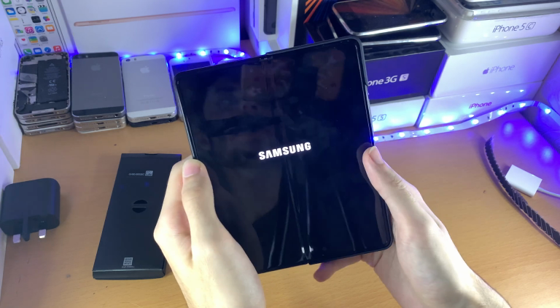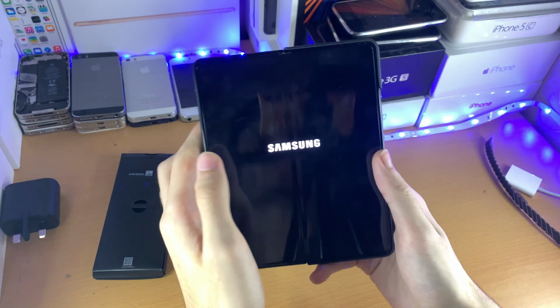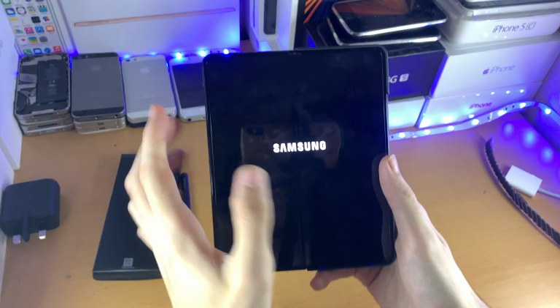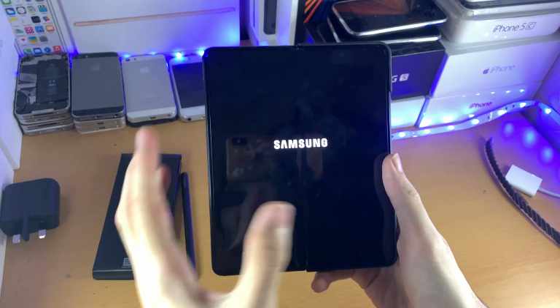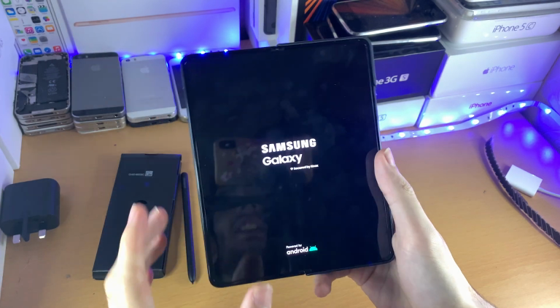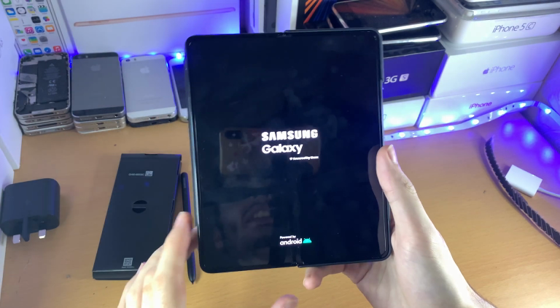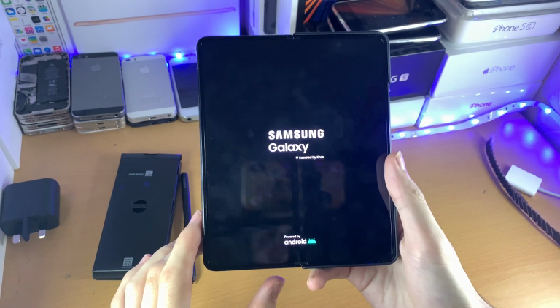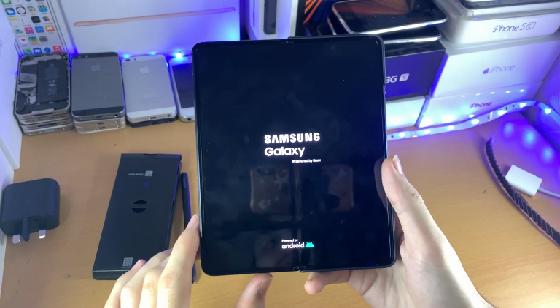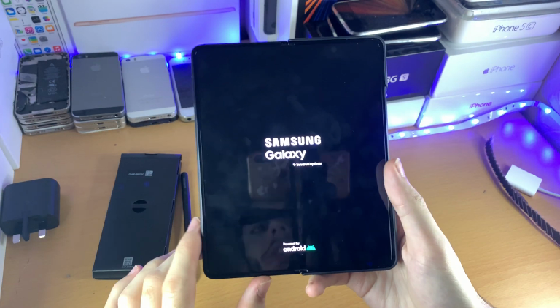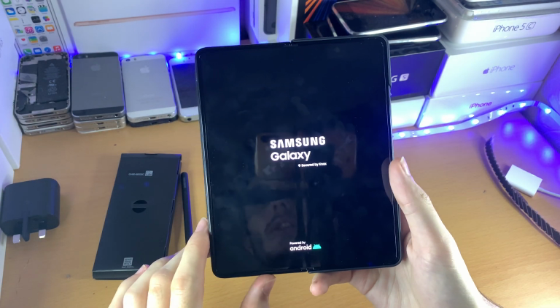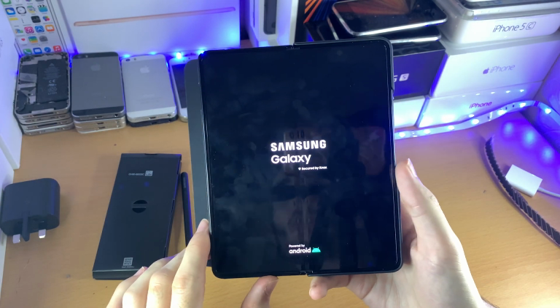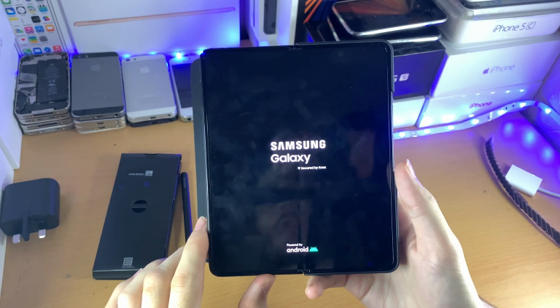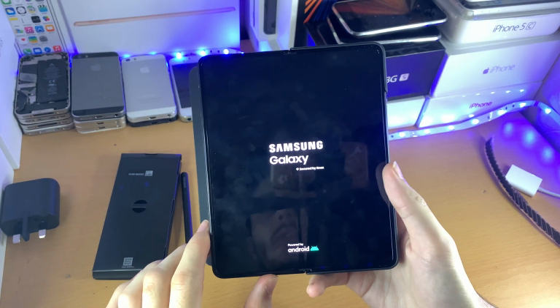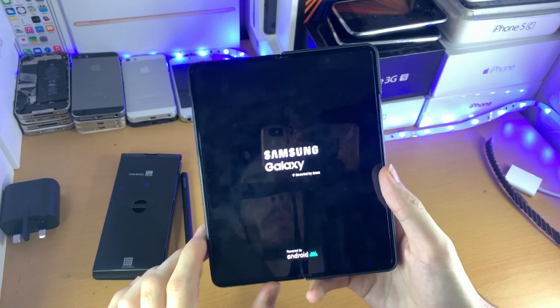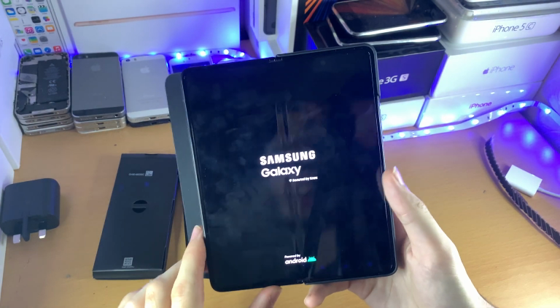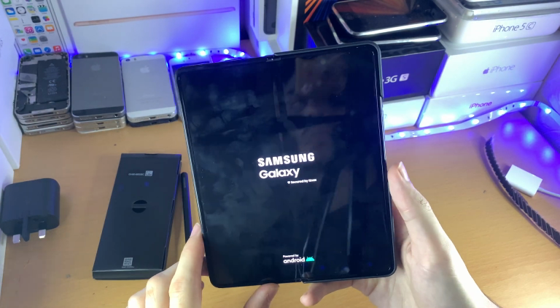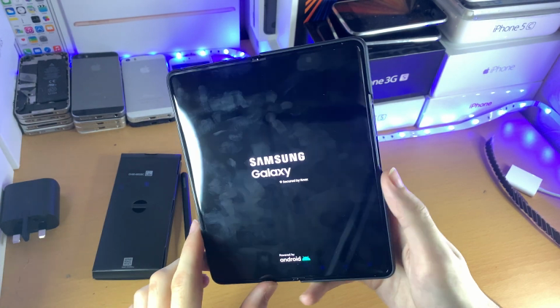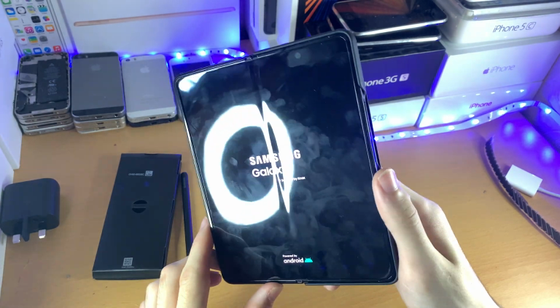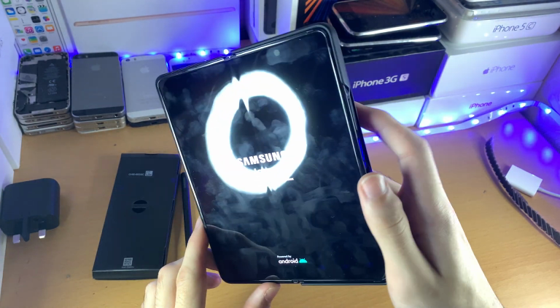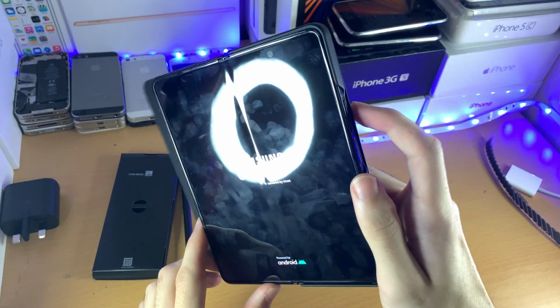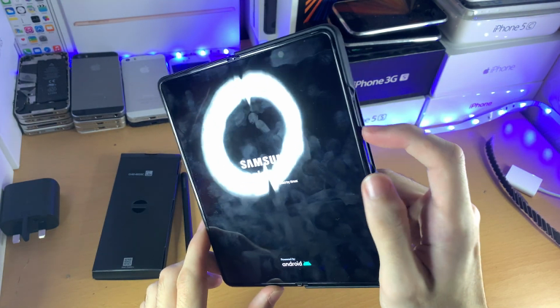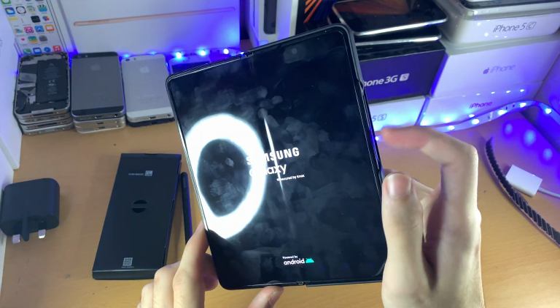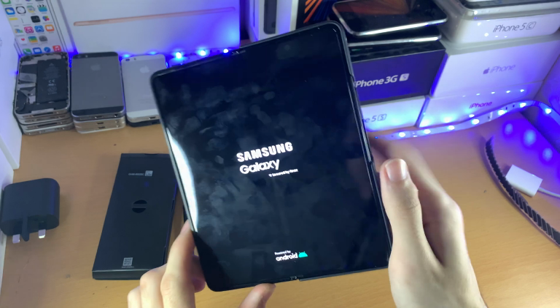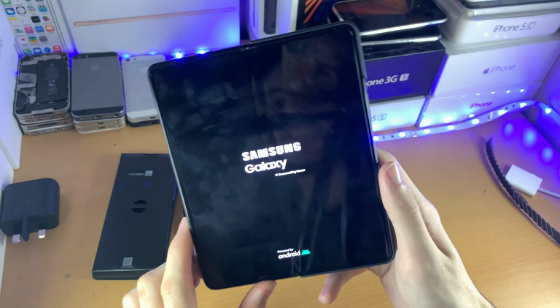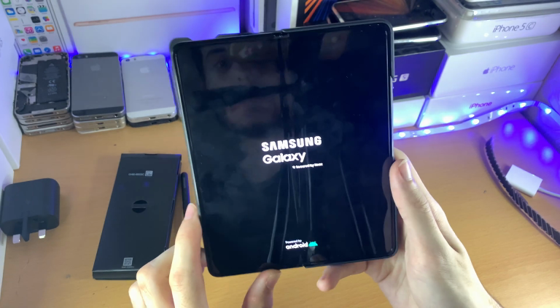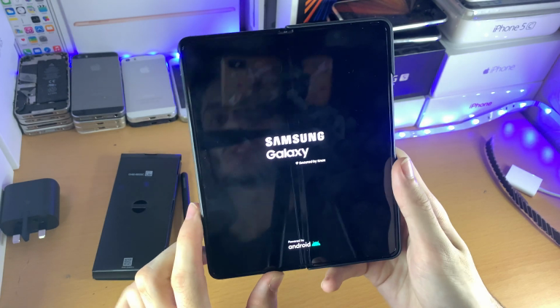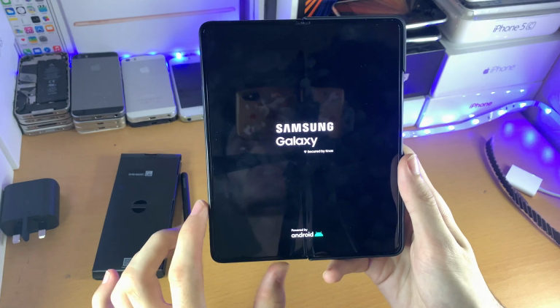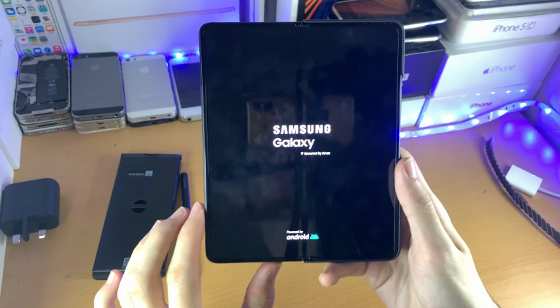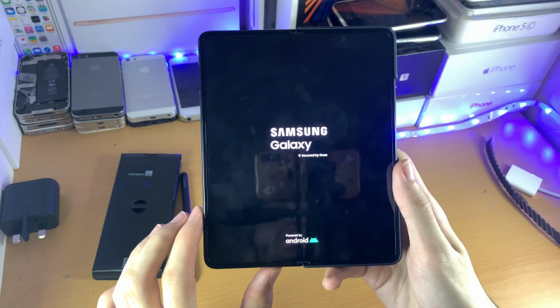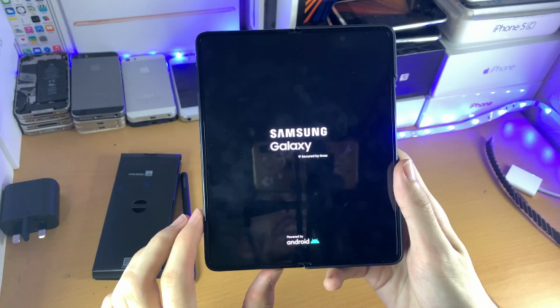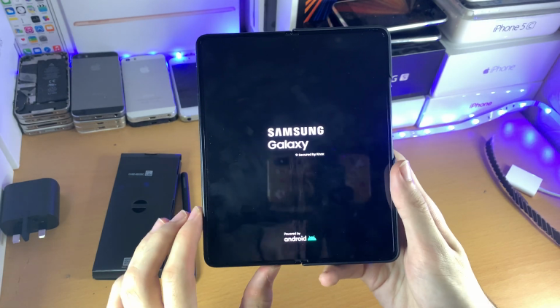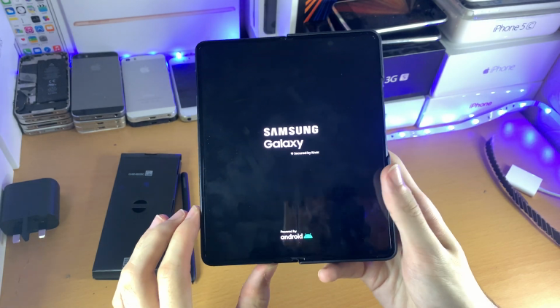There we go, you can see the Samsung logo has just shown up. Once you see that, you can release any buttons on the device.